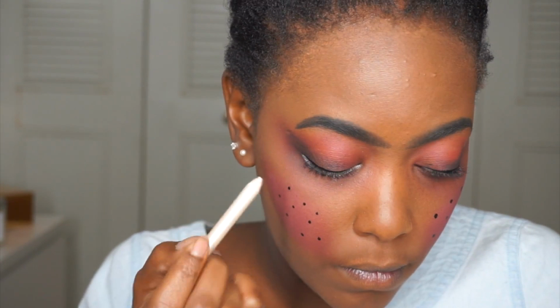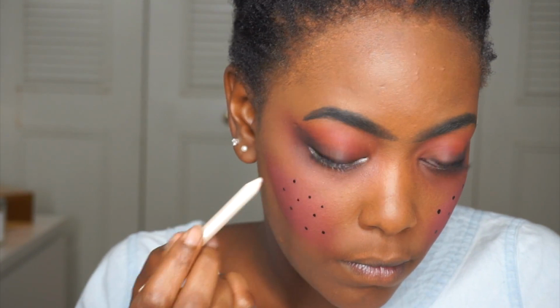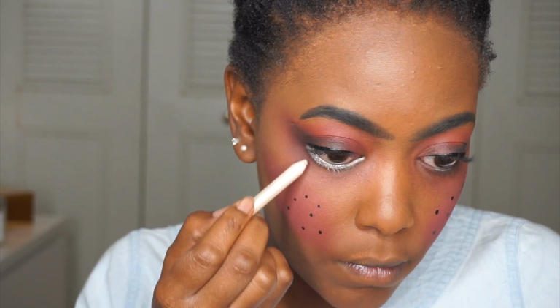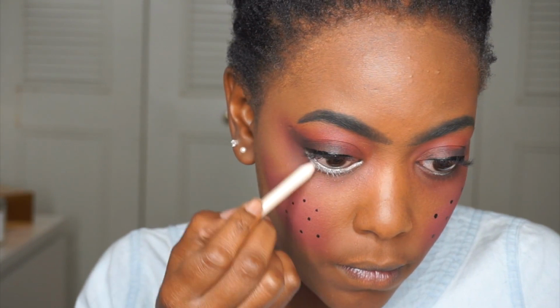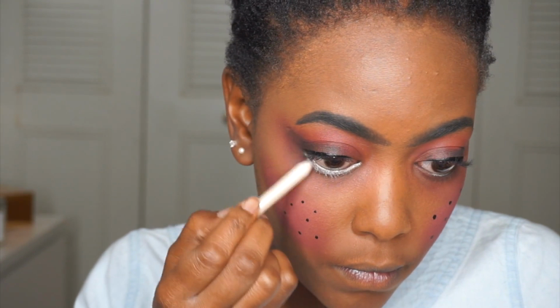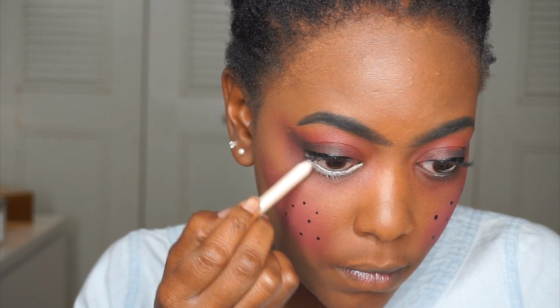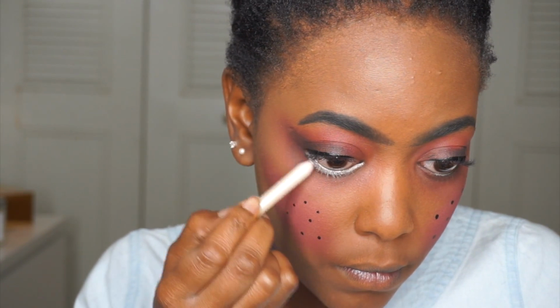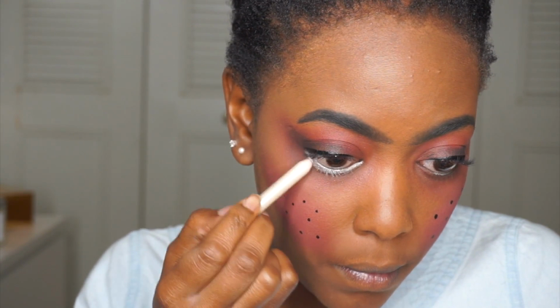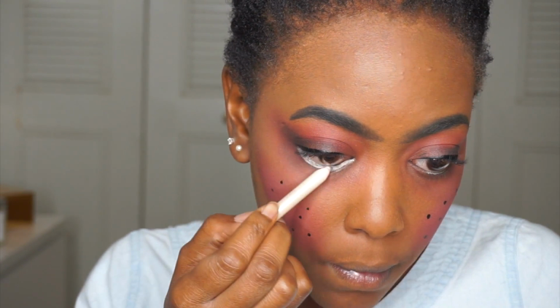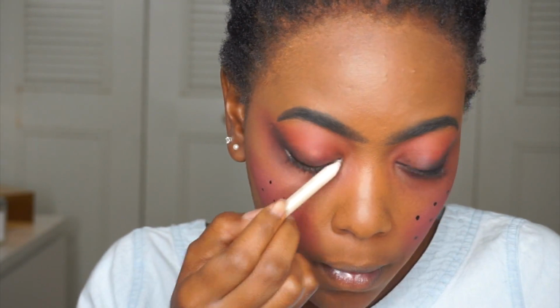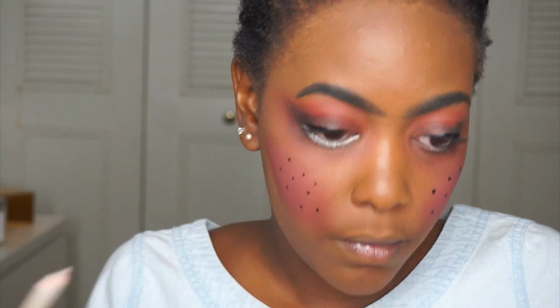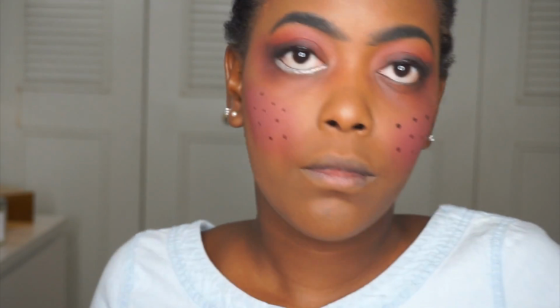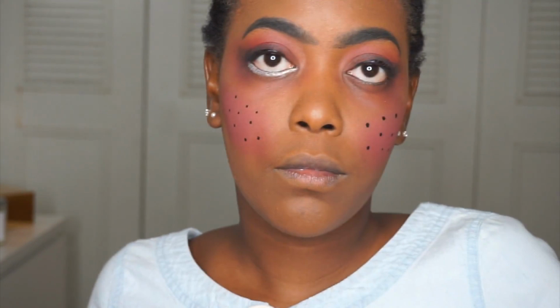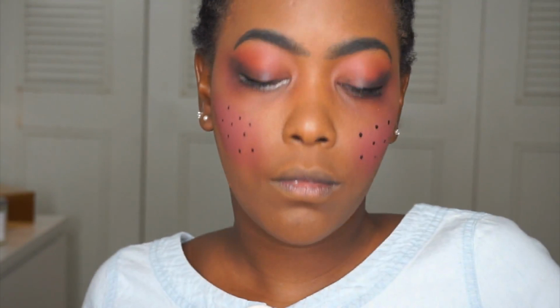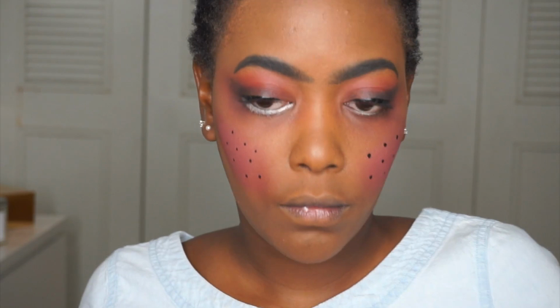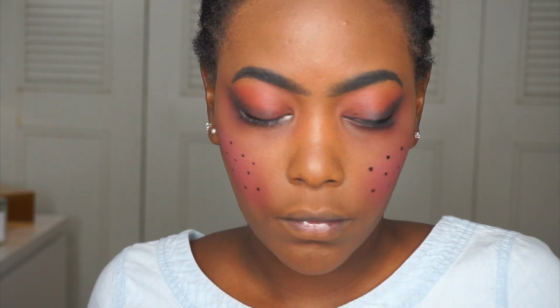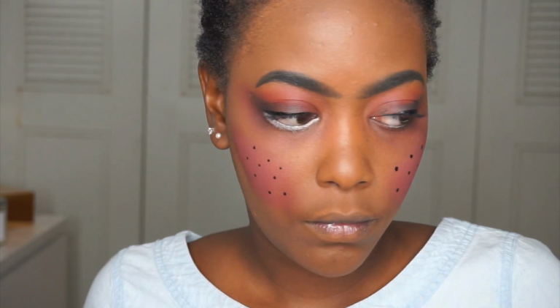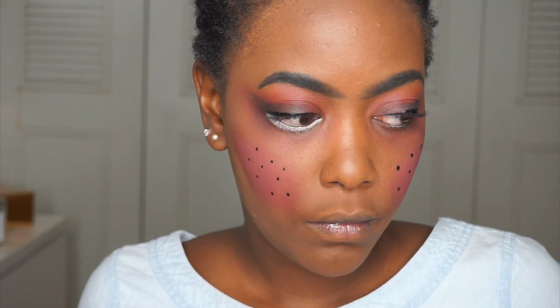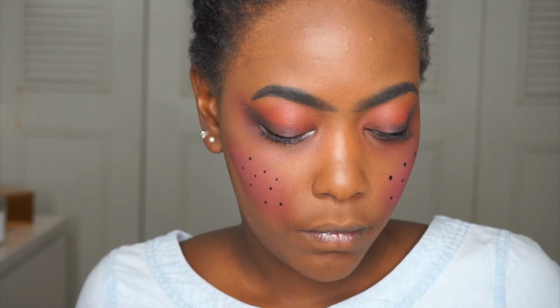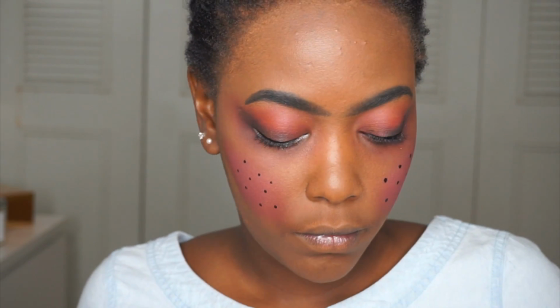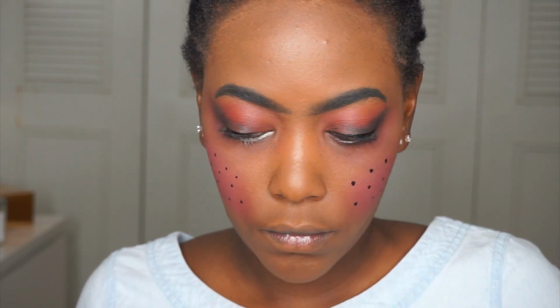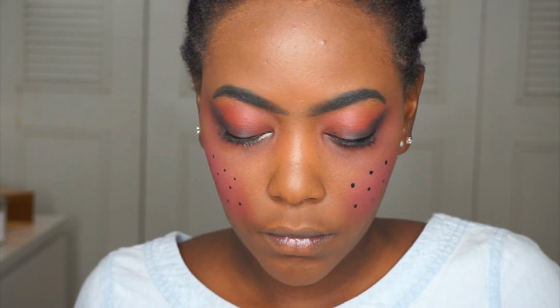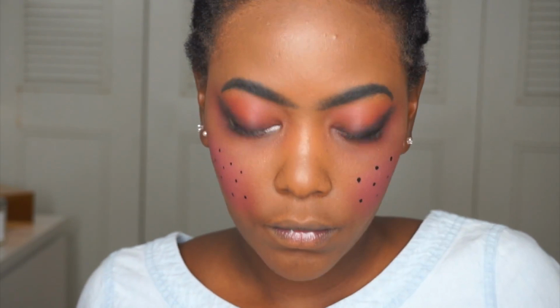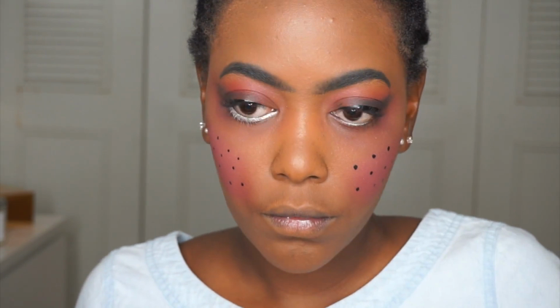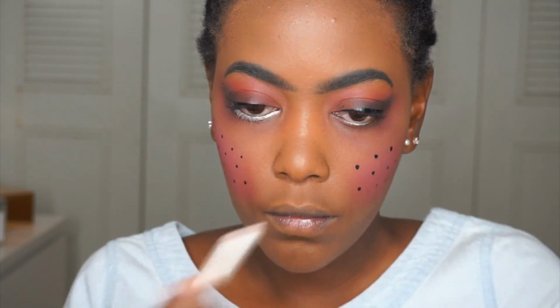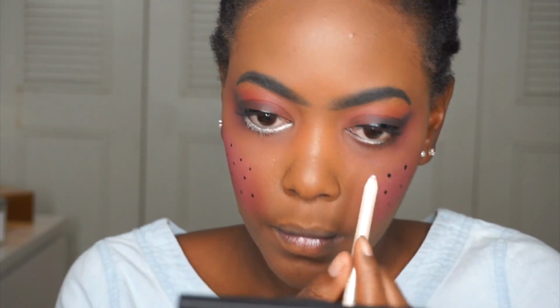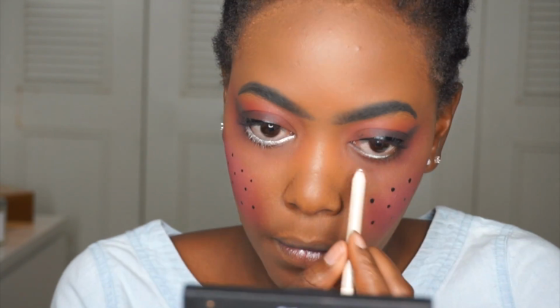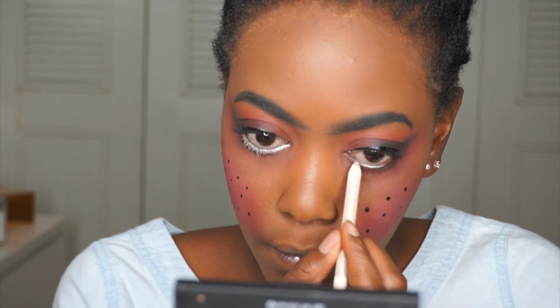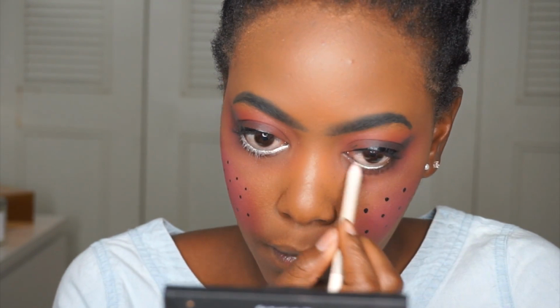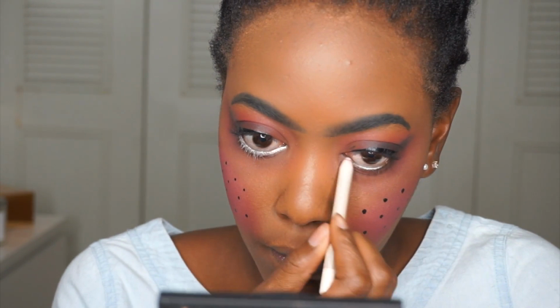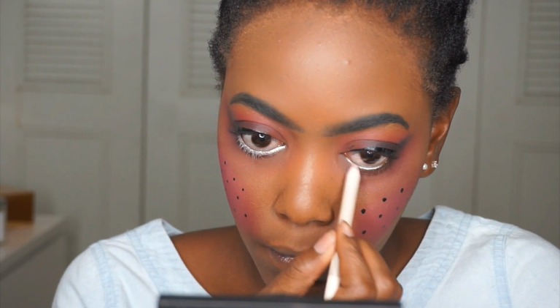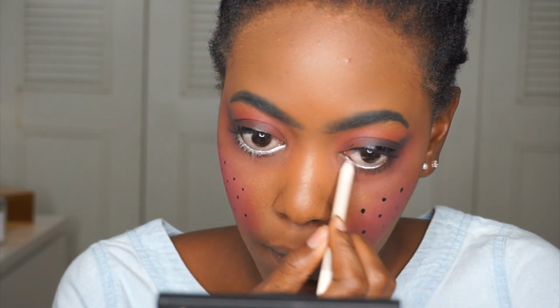If you have smaller eyes, you might need to add a little bit more white liner under there.